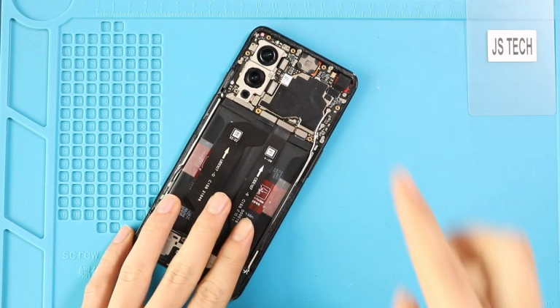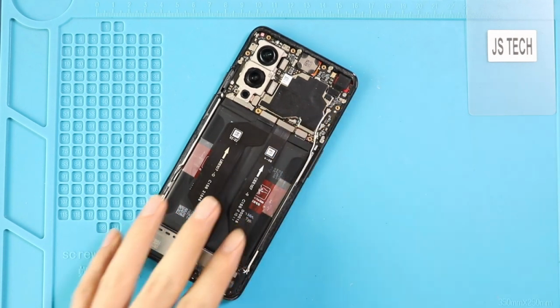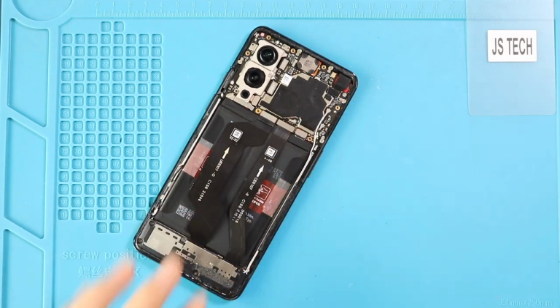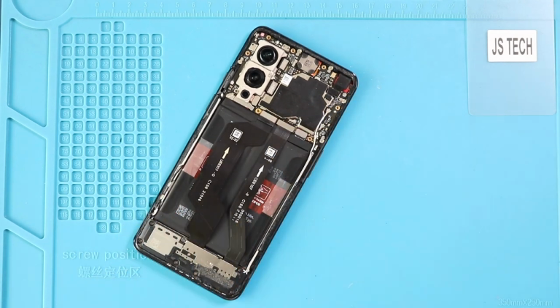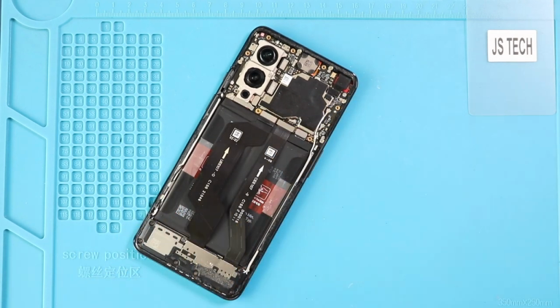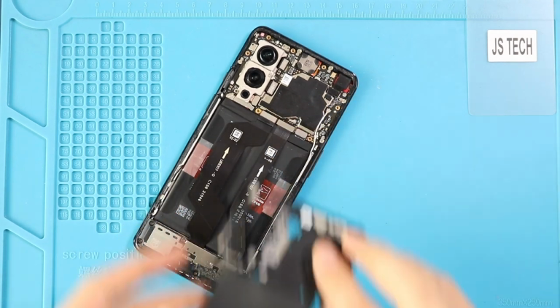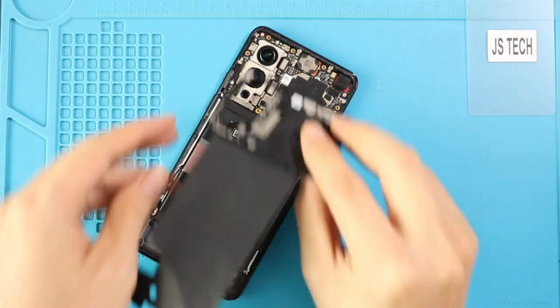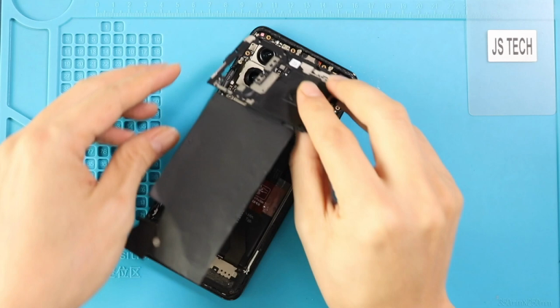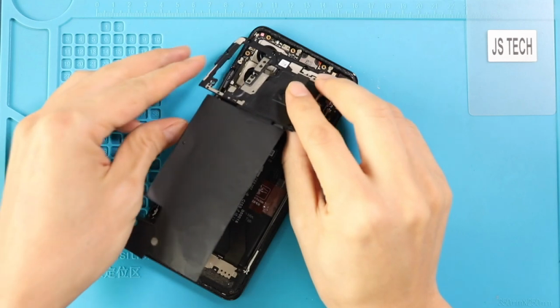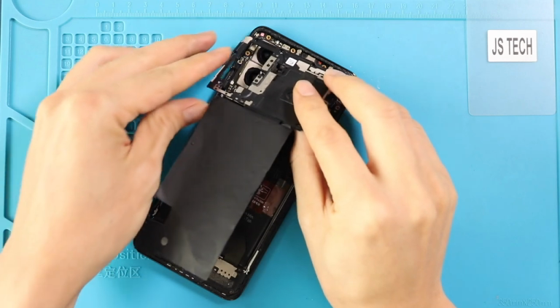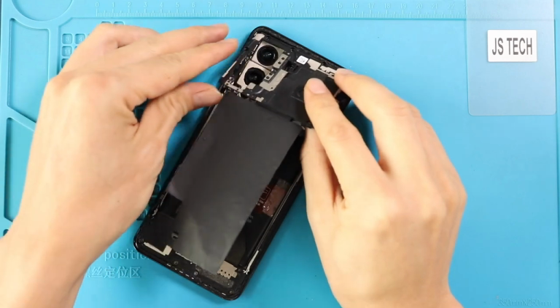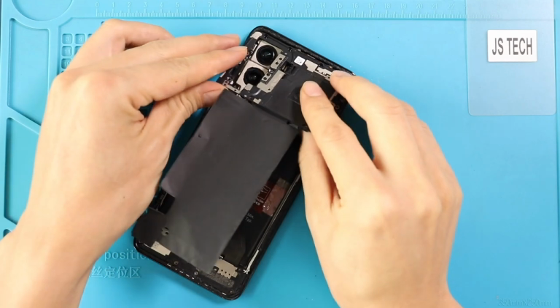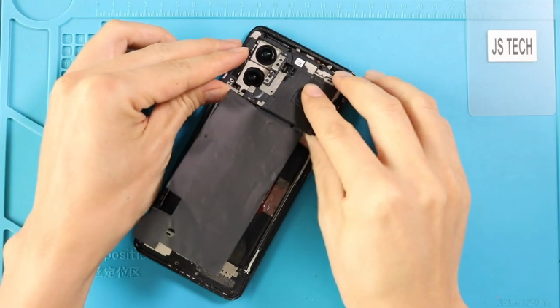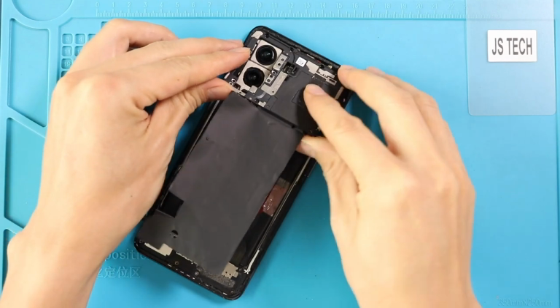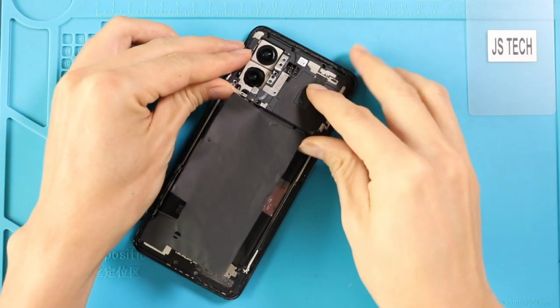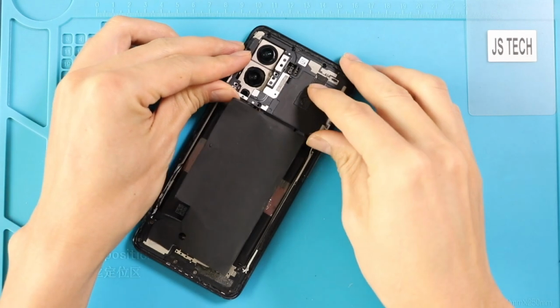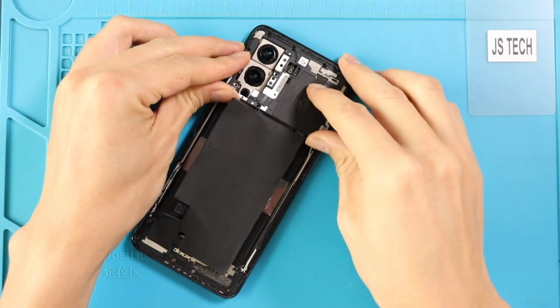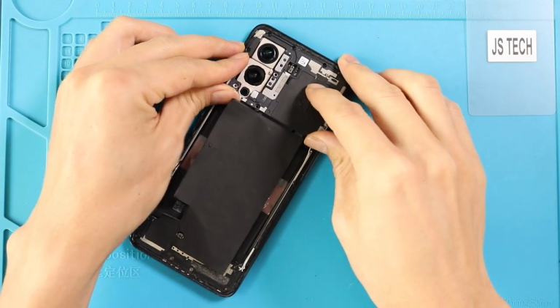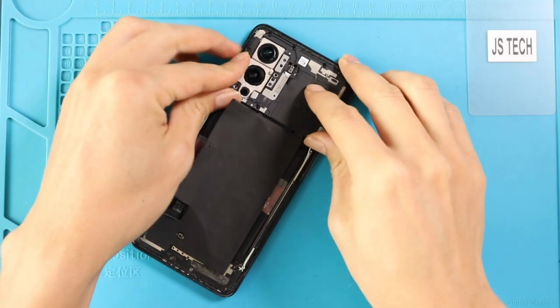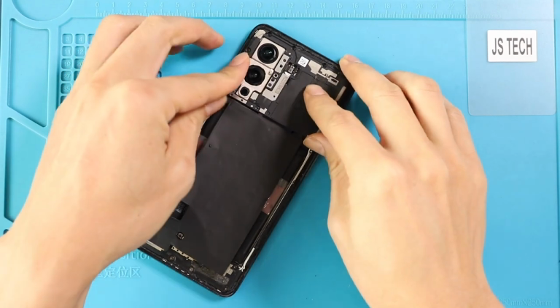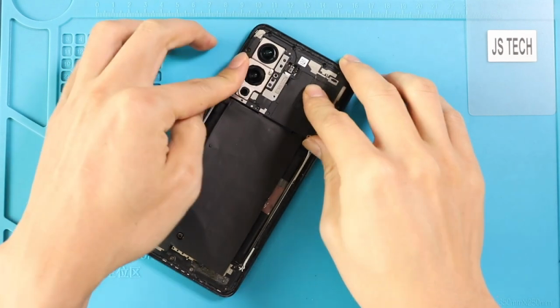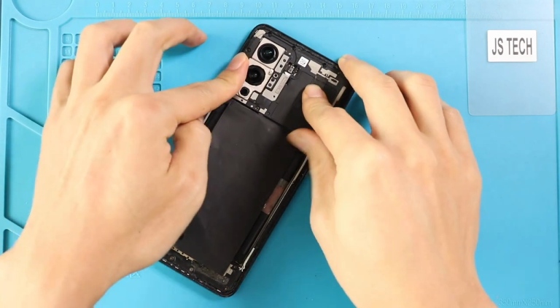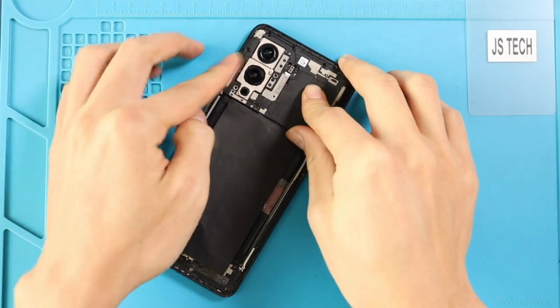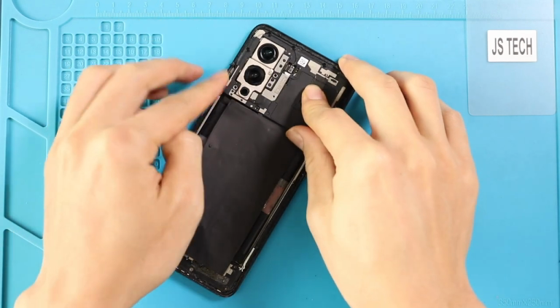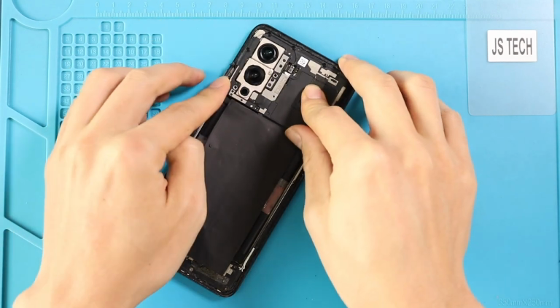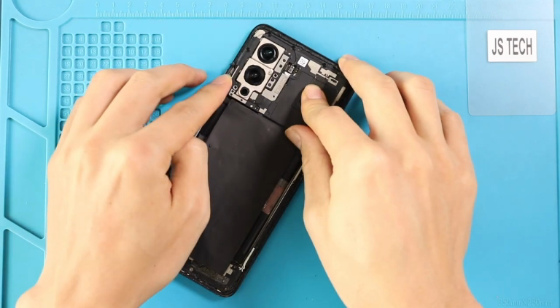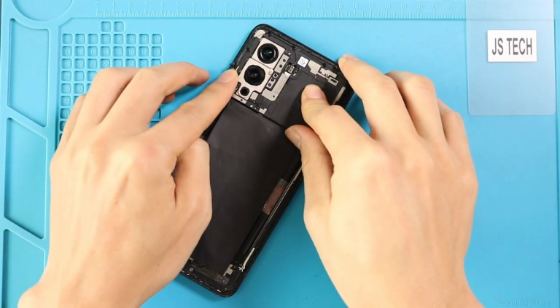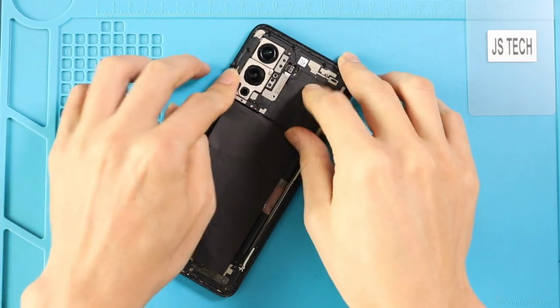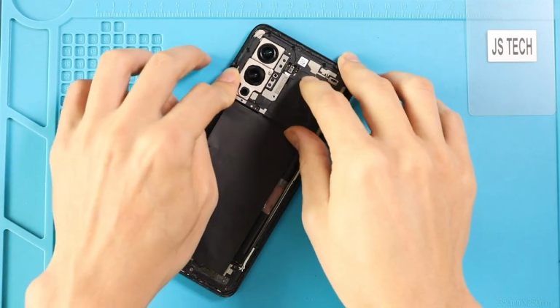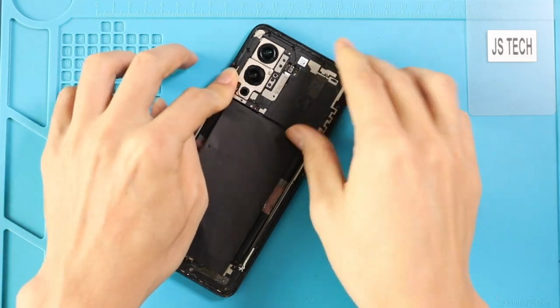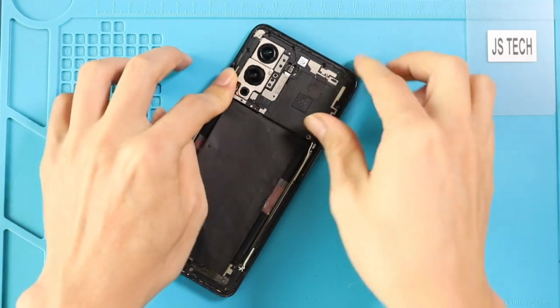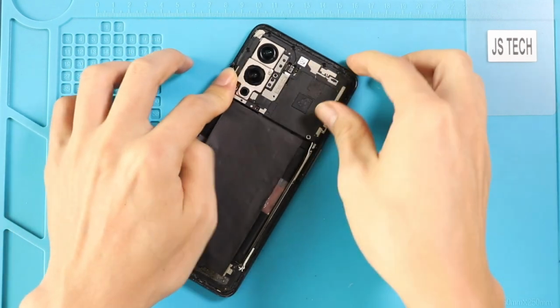Next, secure the logic board frame by adding nine screws. Also, make sure to connect the flash sensor and the shield.